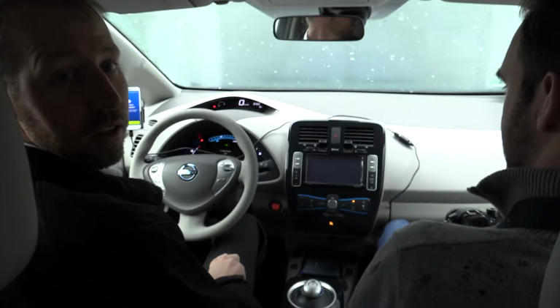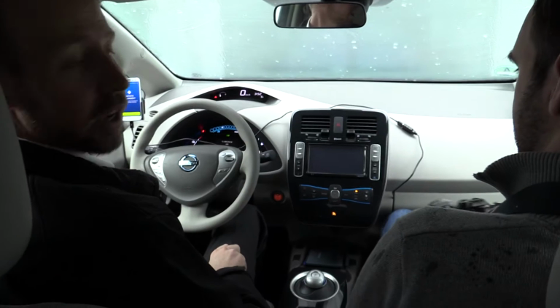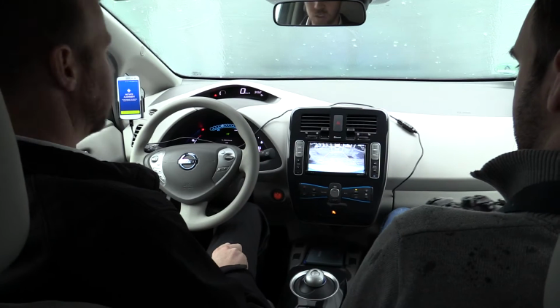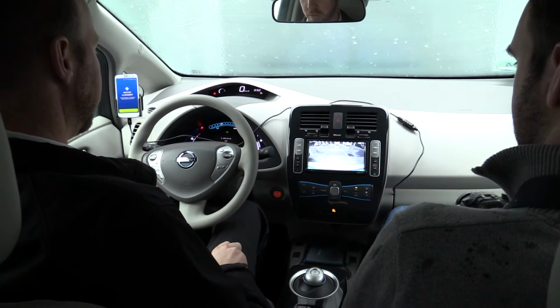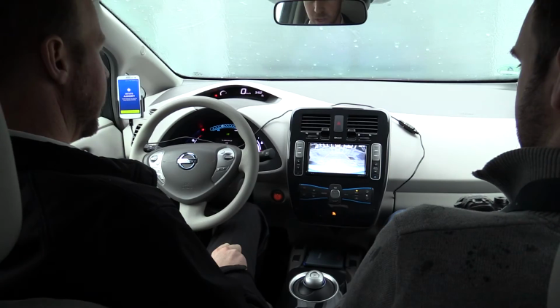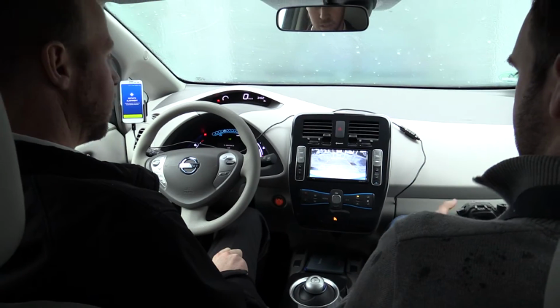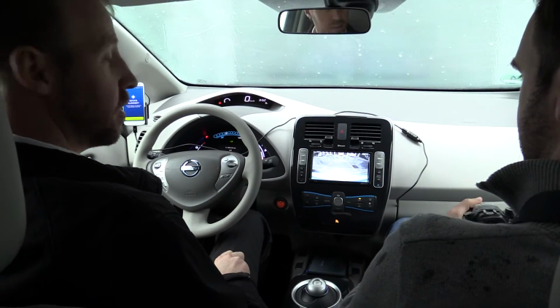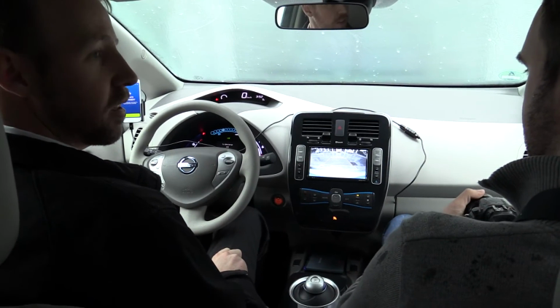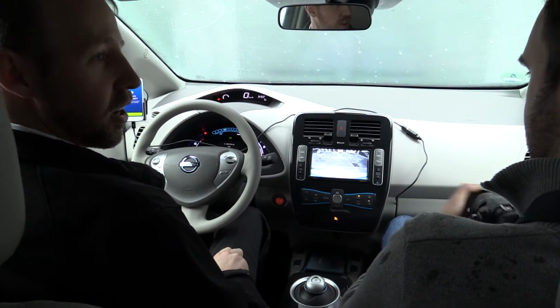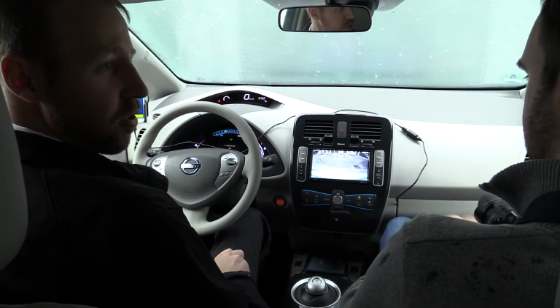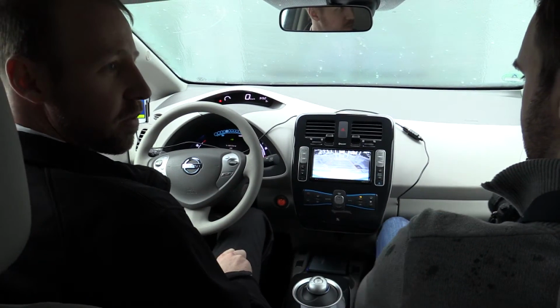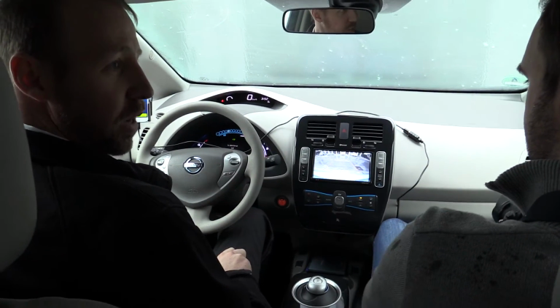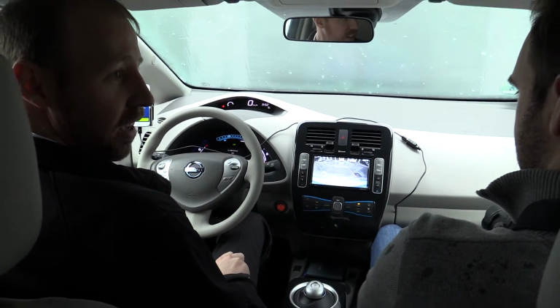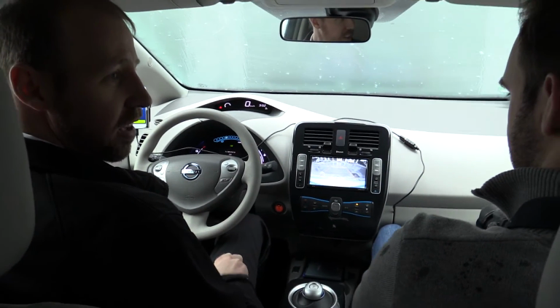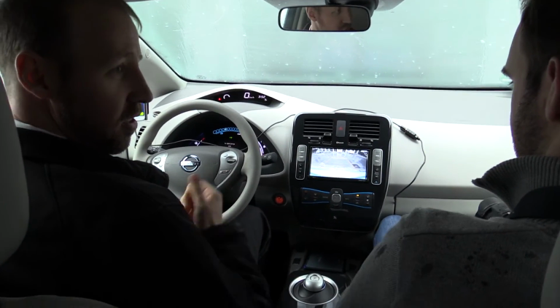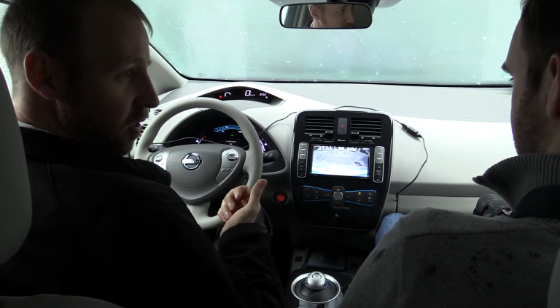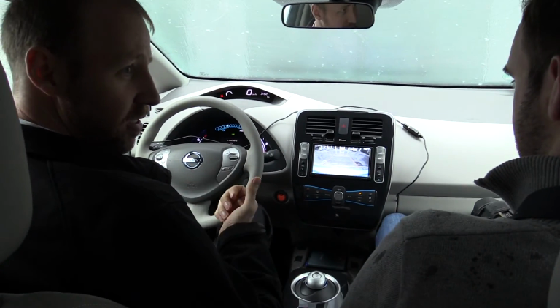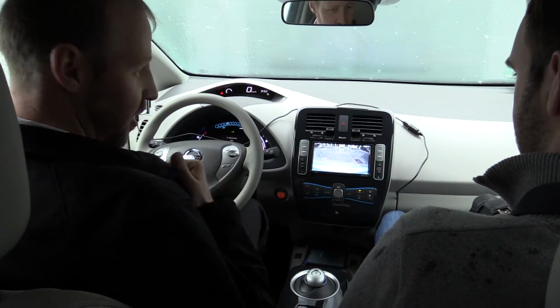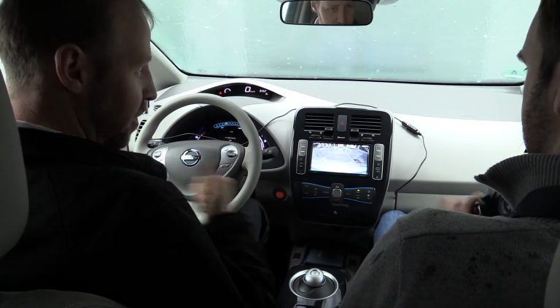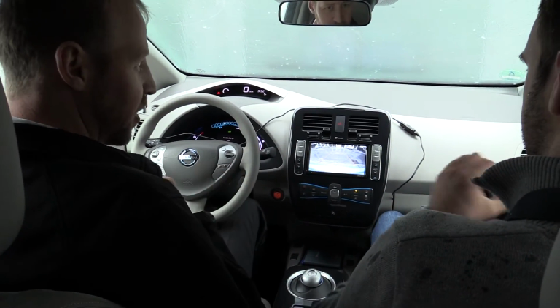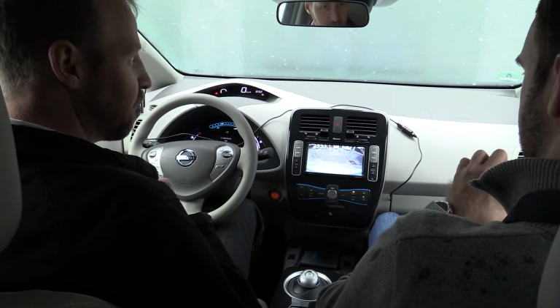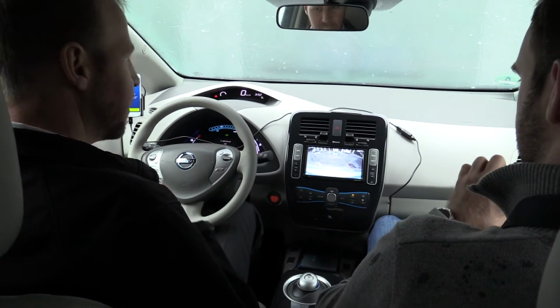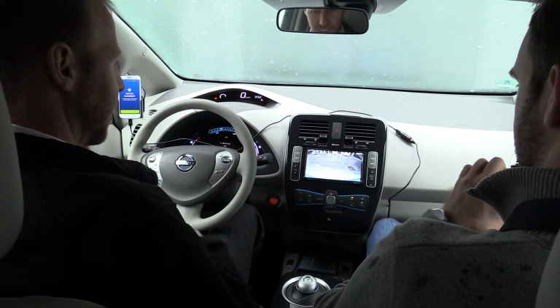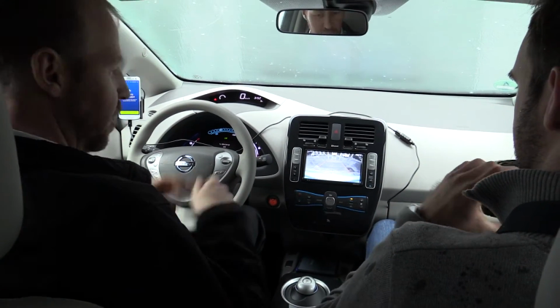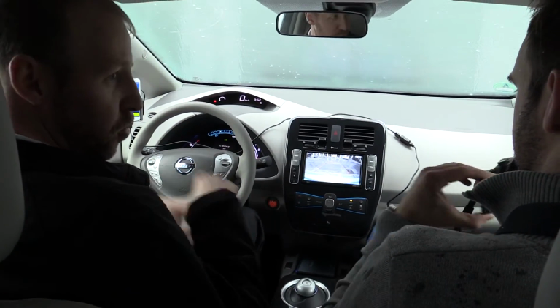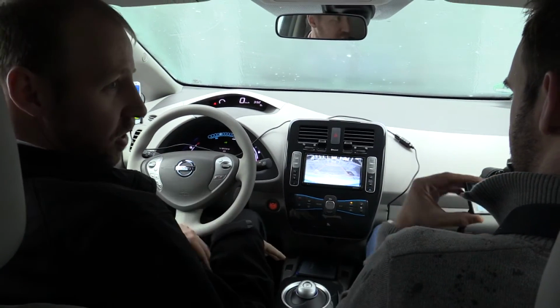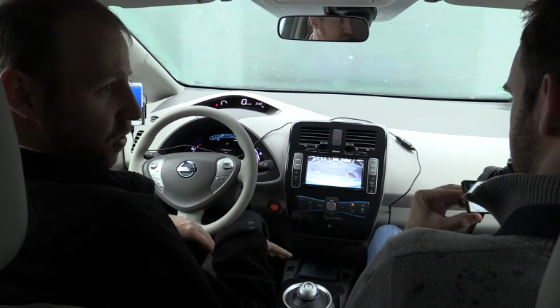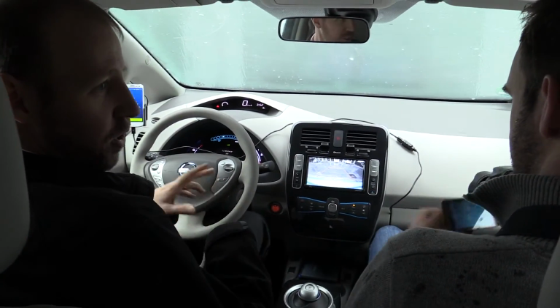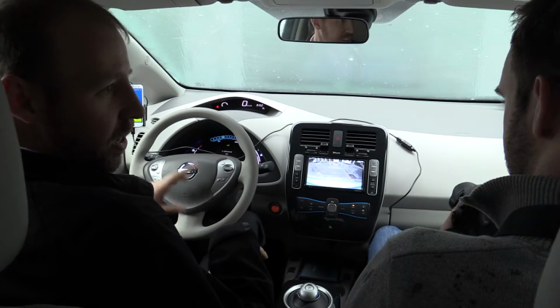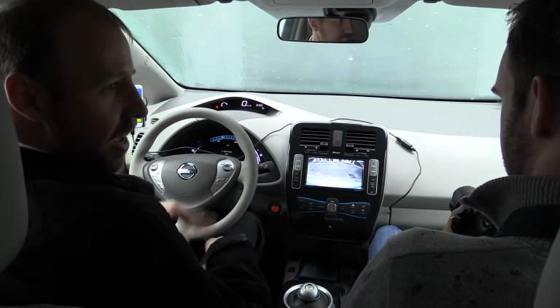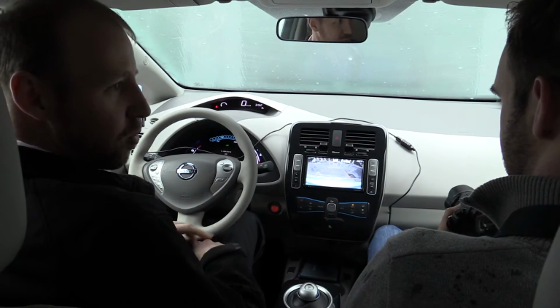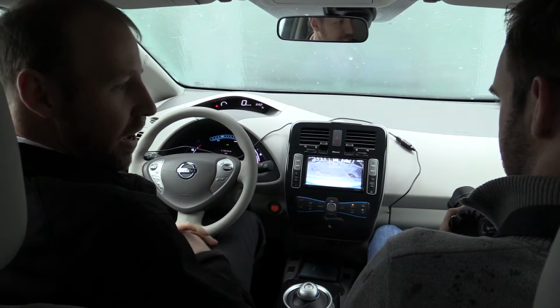I can drive away and I don't have to unplug the car in the snow. I don't have to get cold and I don't have to put the dirty wet cable away.